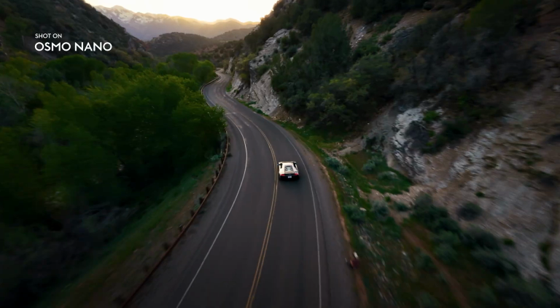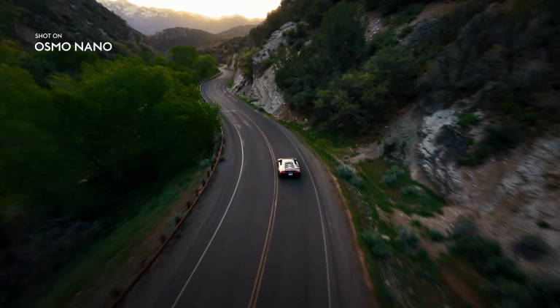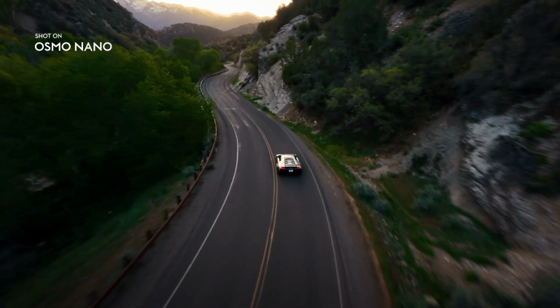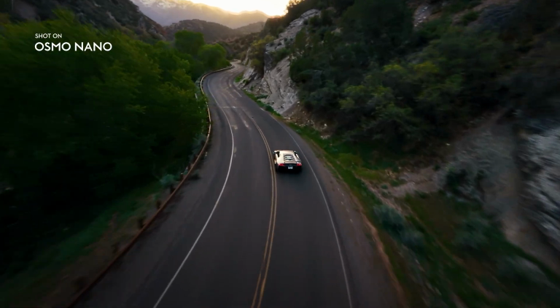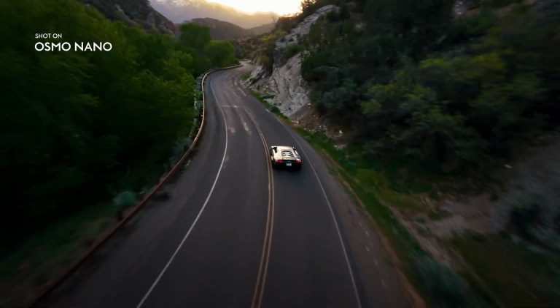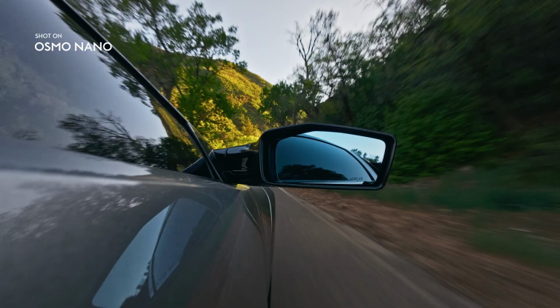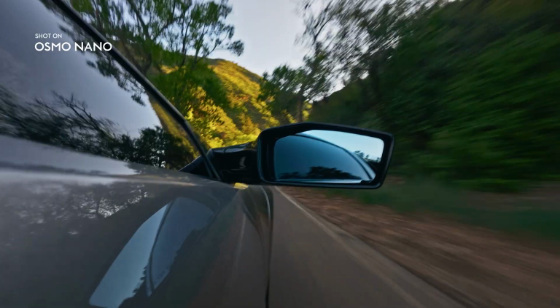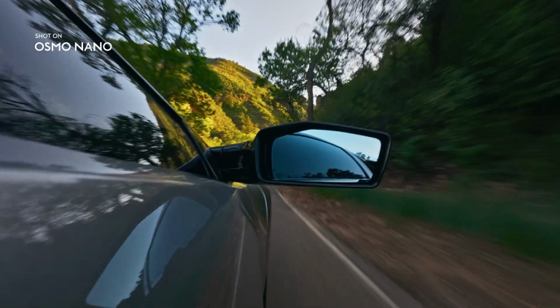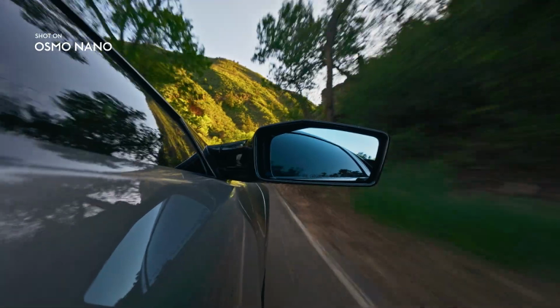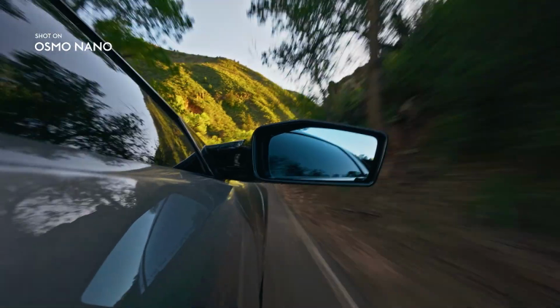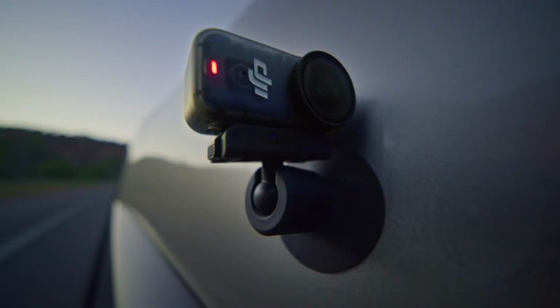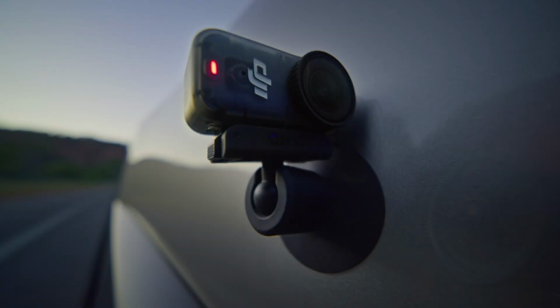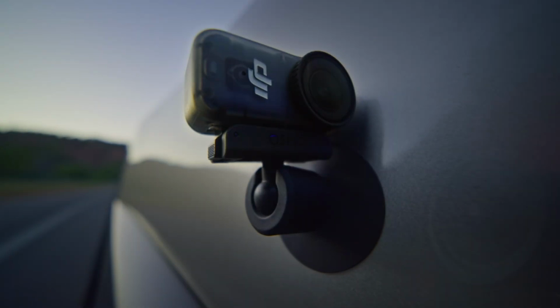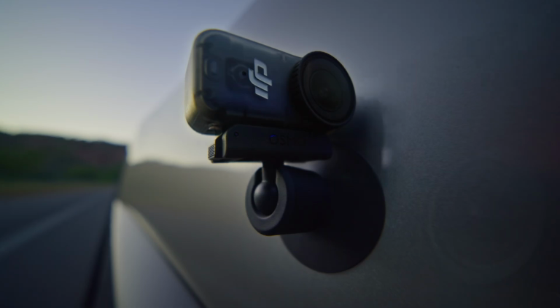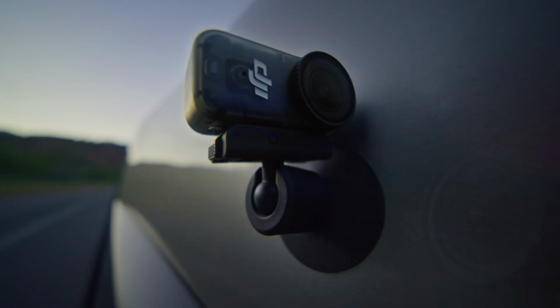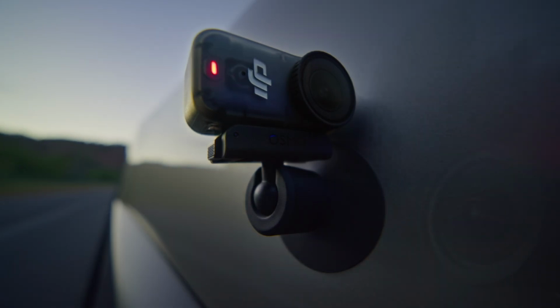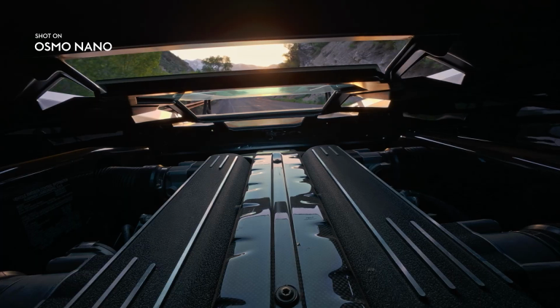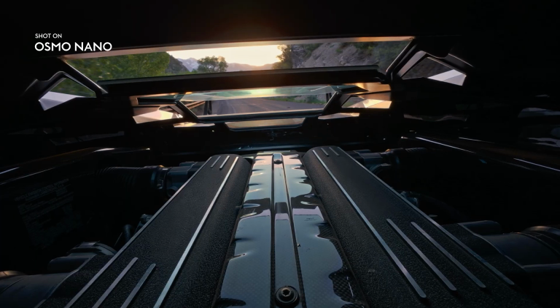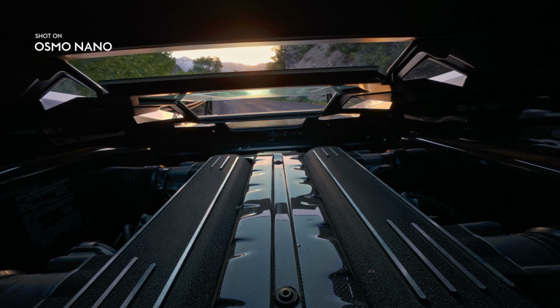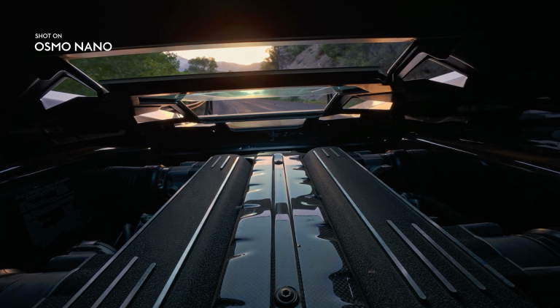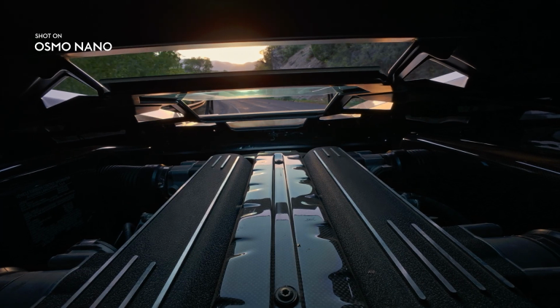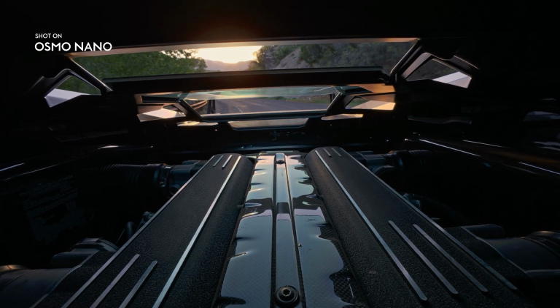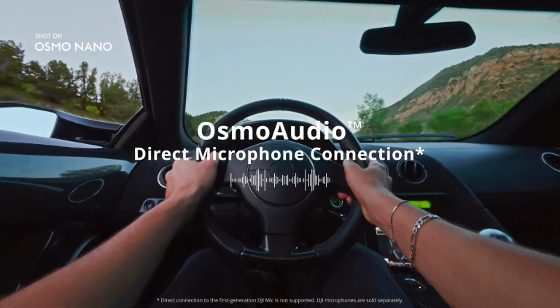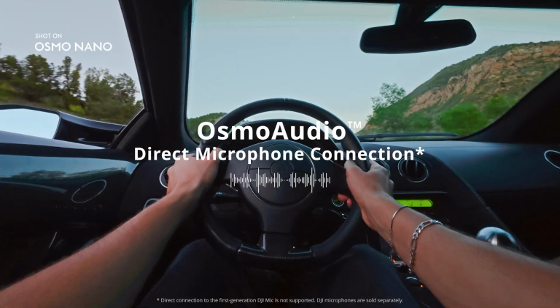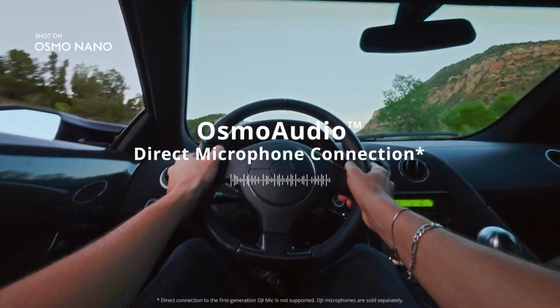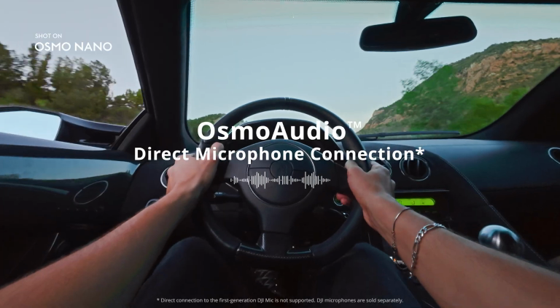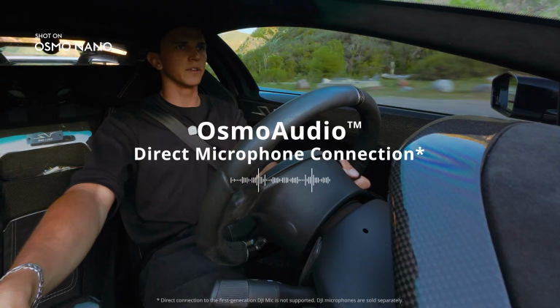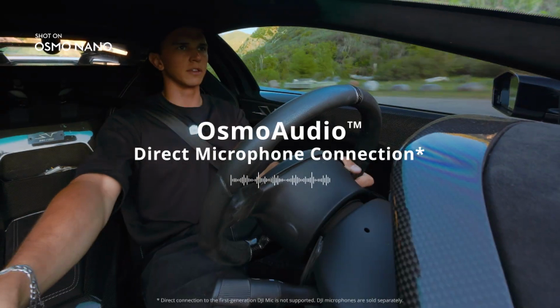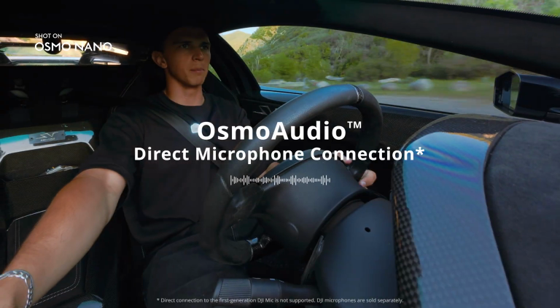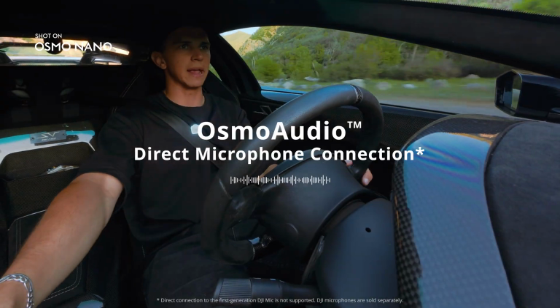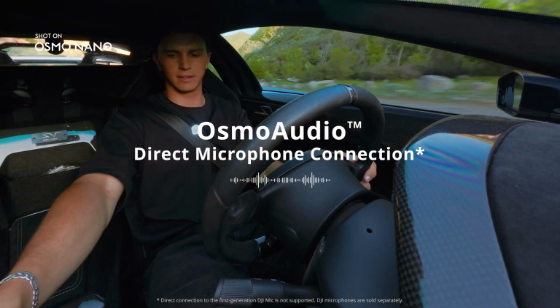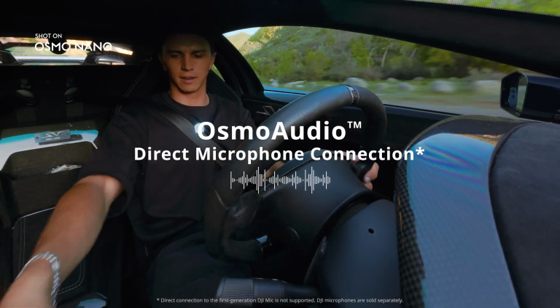Get superior sound with Osmo Audio Direct Microphone Connection. This car feels amazing.